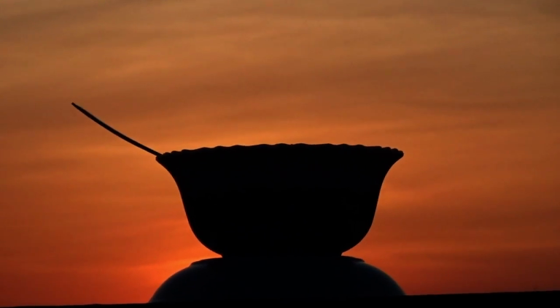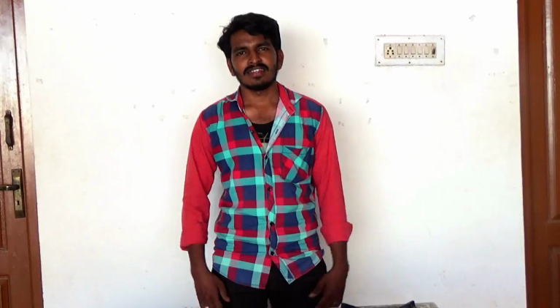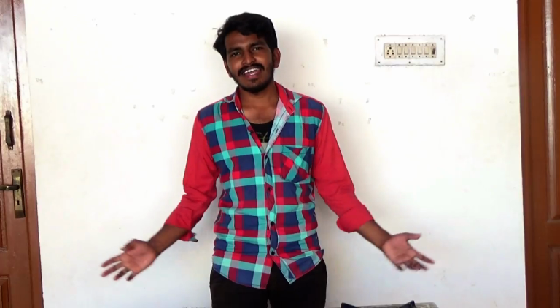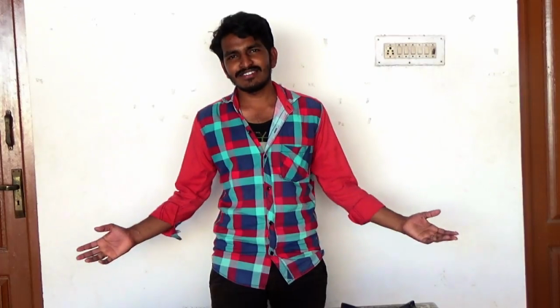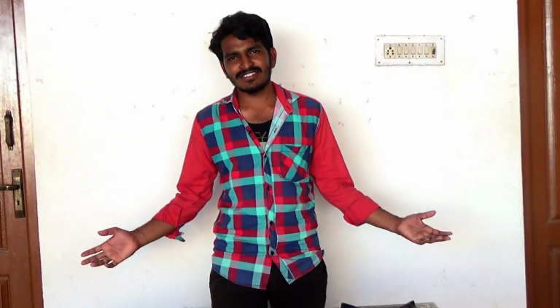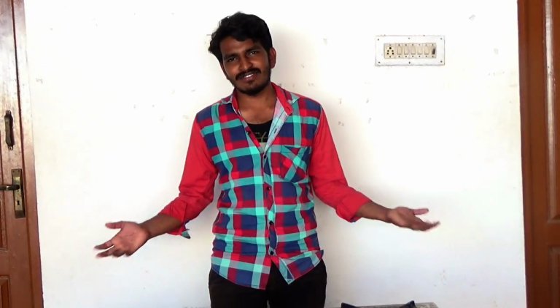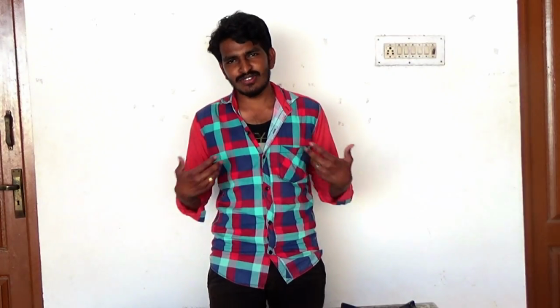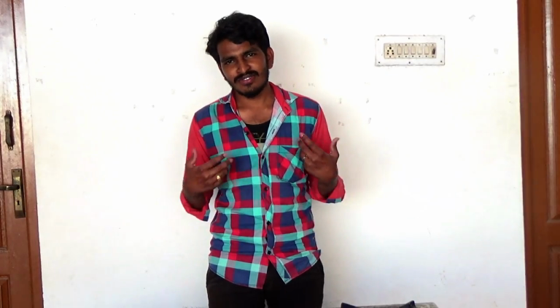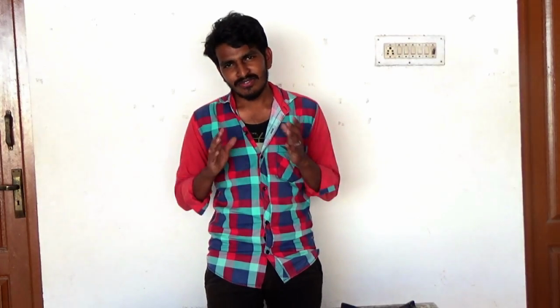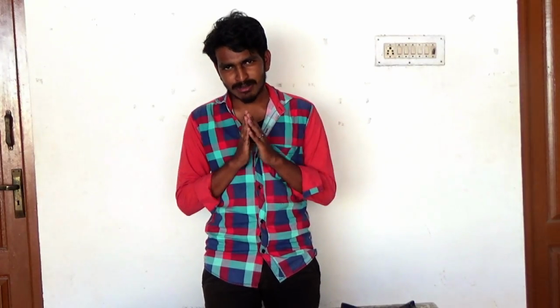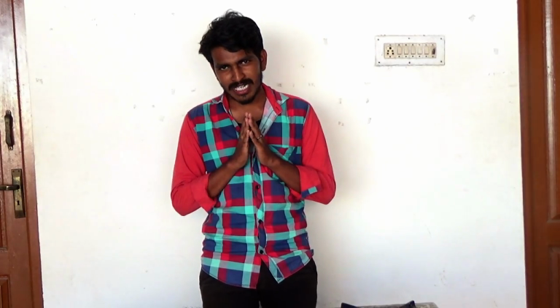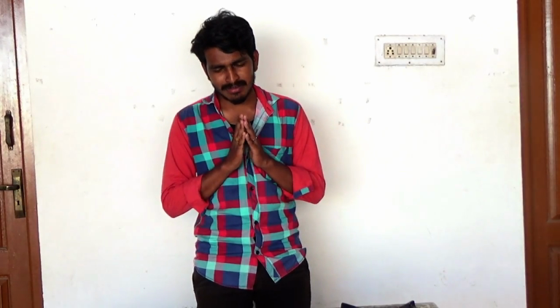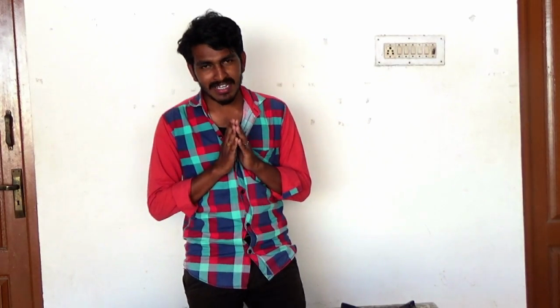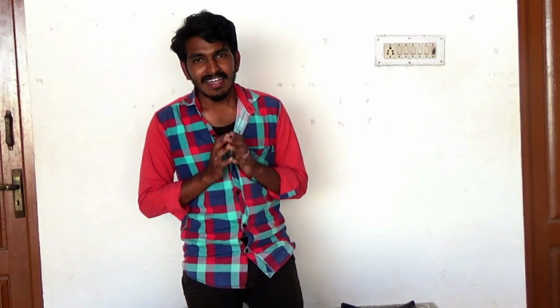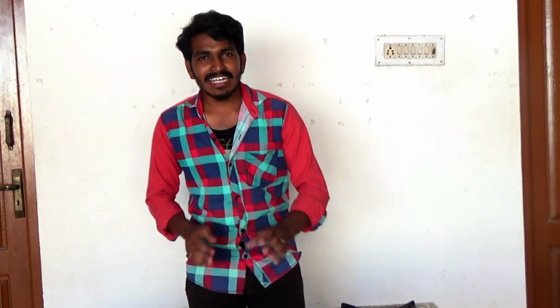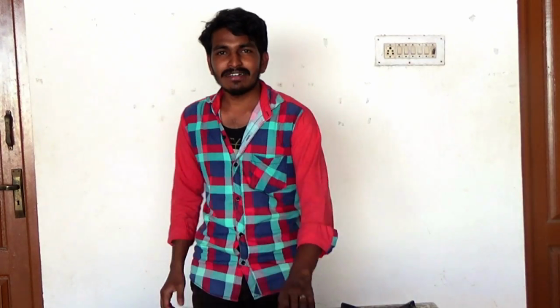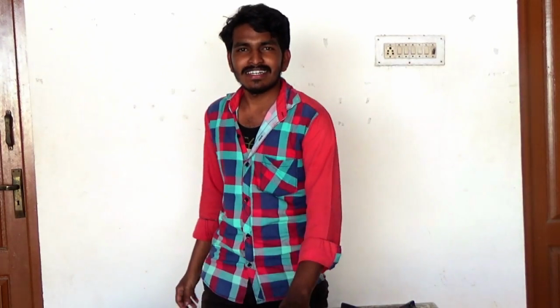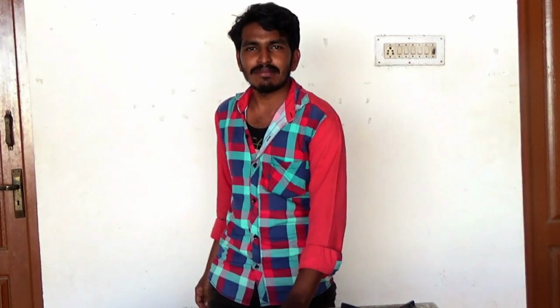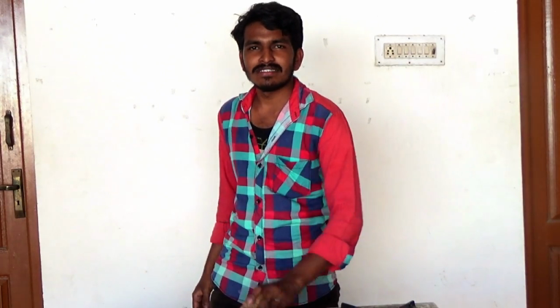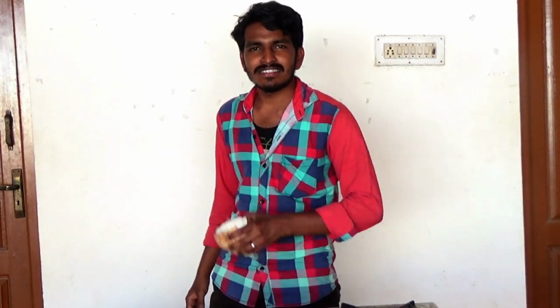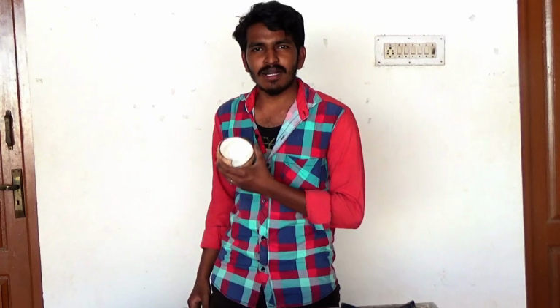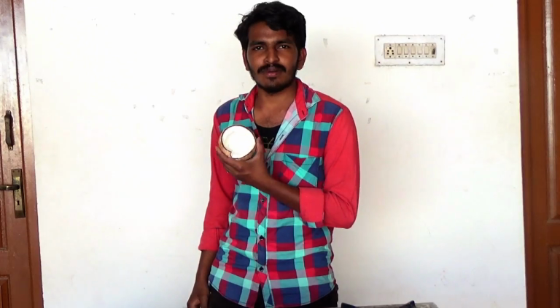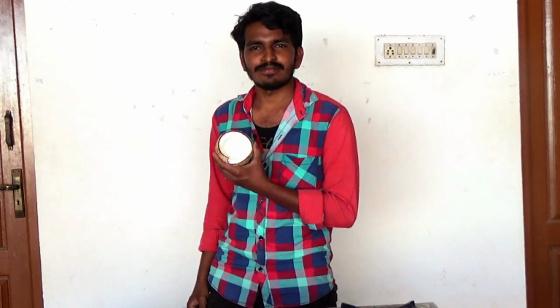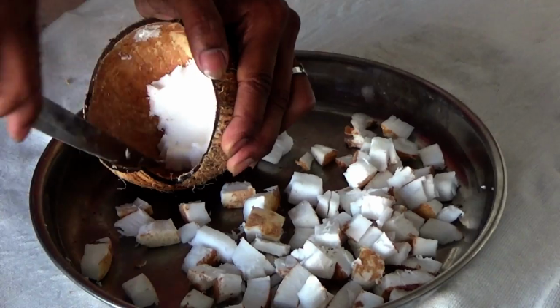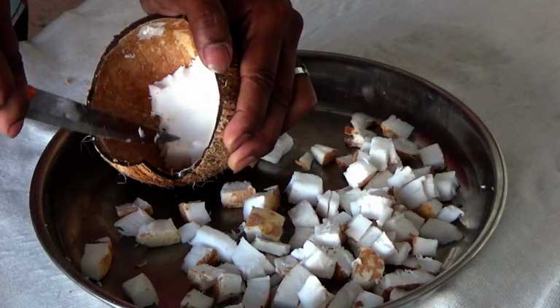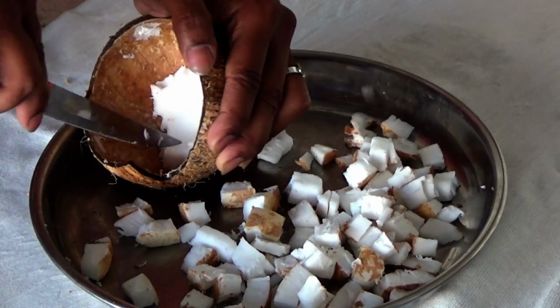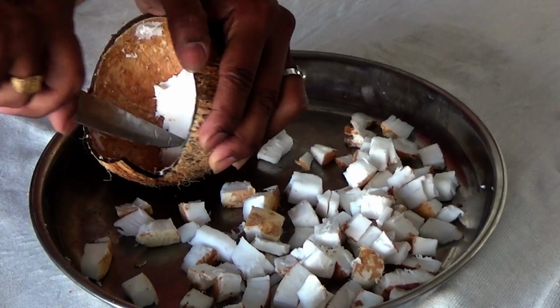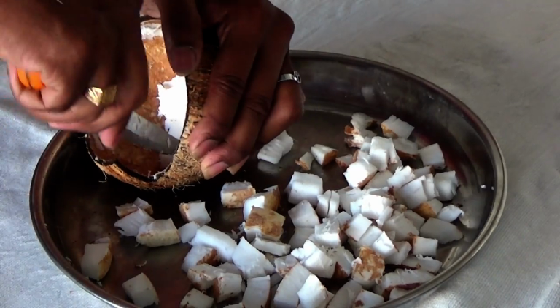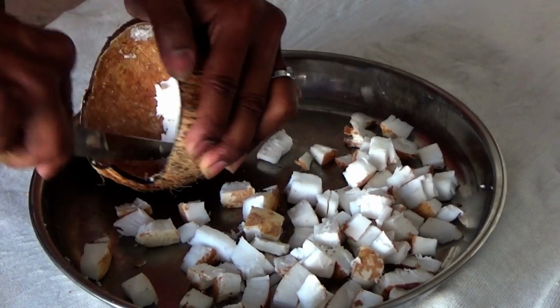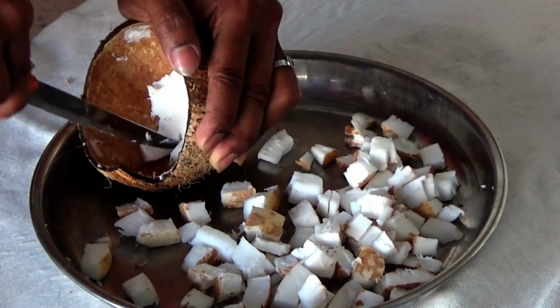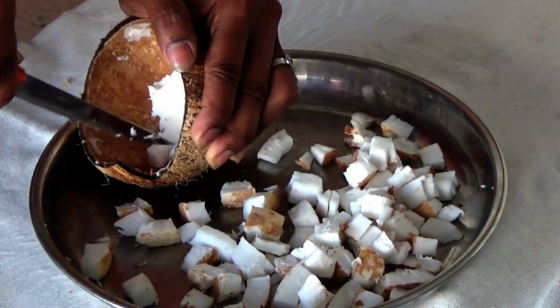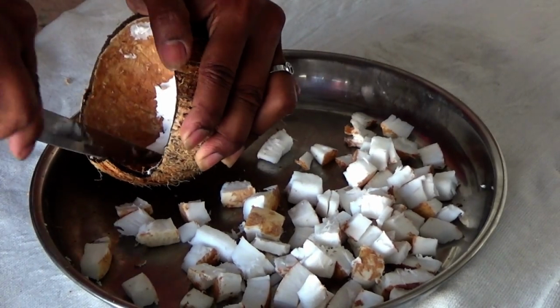Hi dudes, I am Vichu. I am going to show you what I am going to do with this thing. Then I will cut a little bit of pizza.